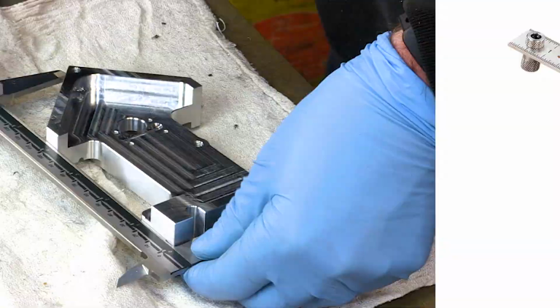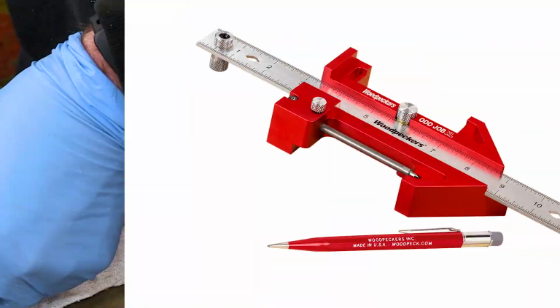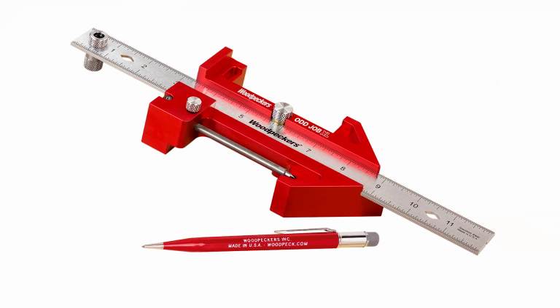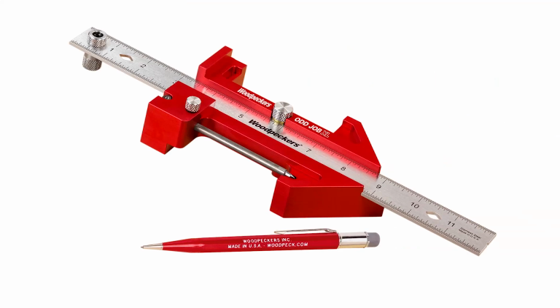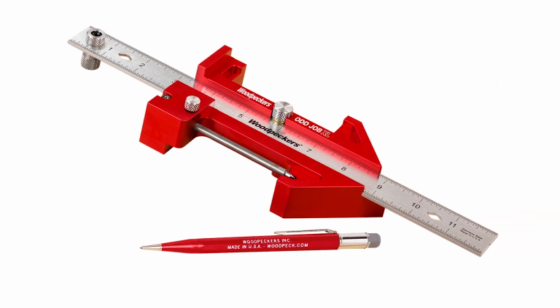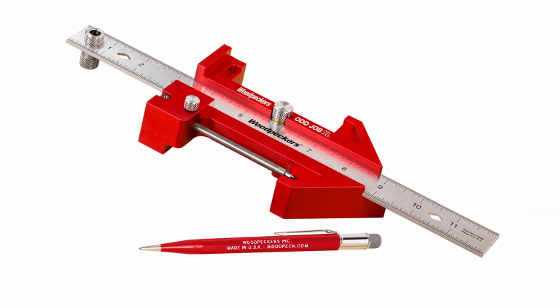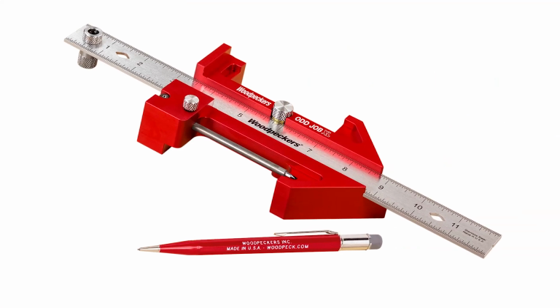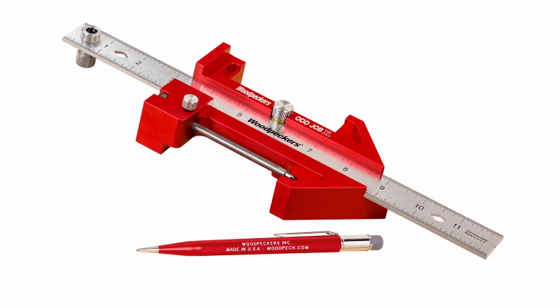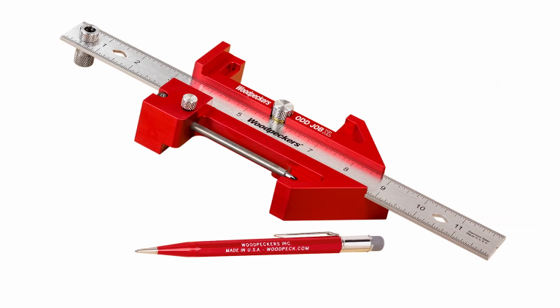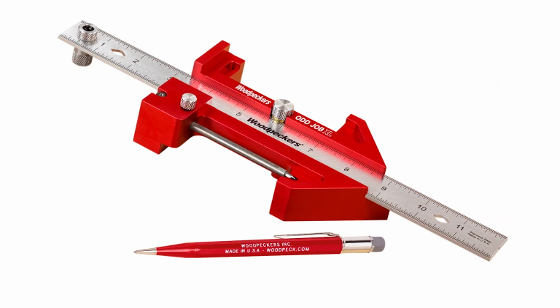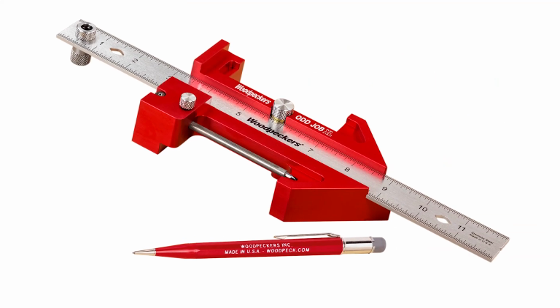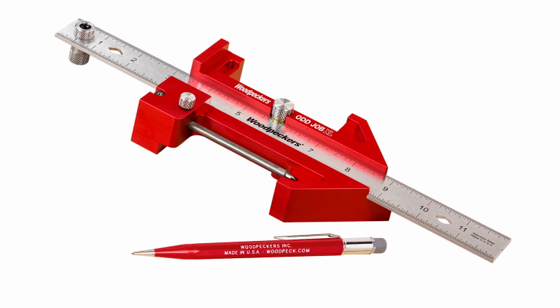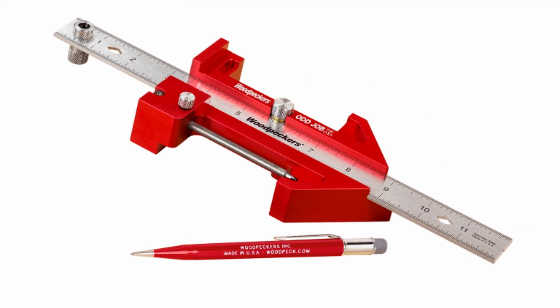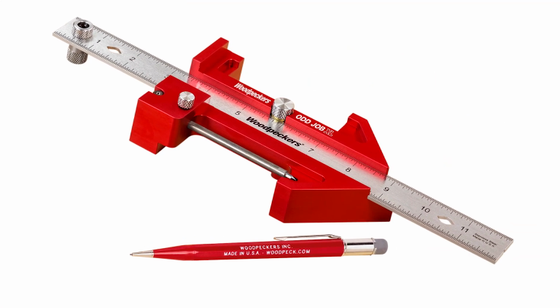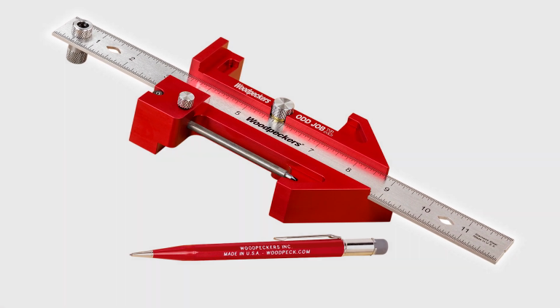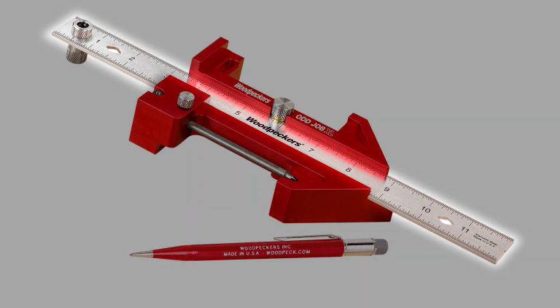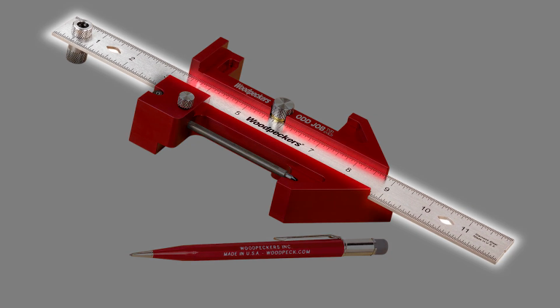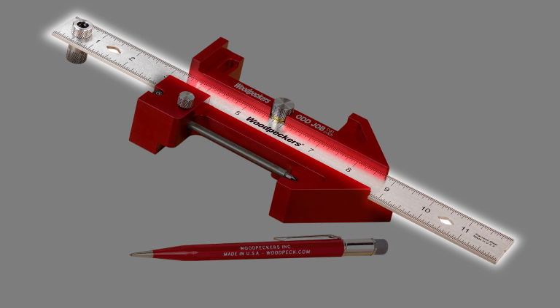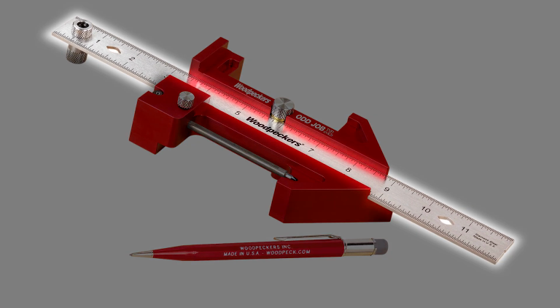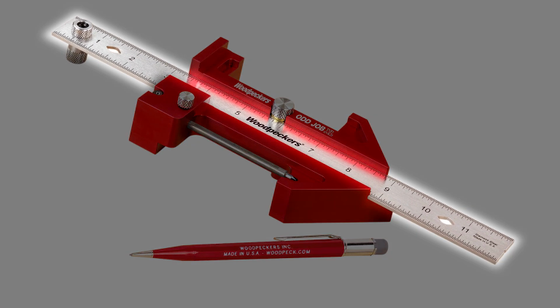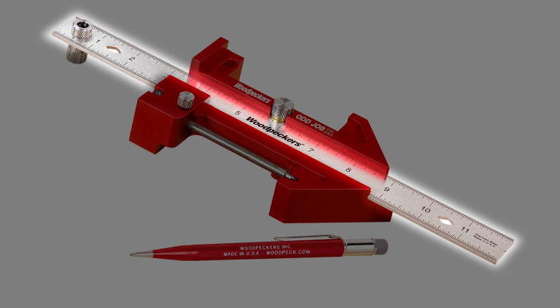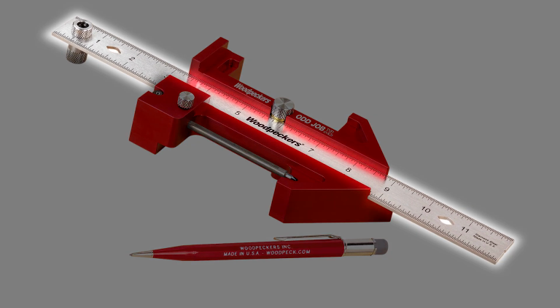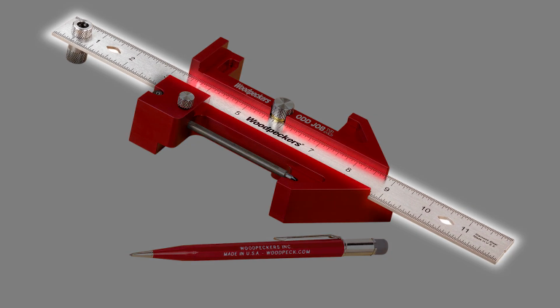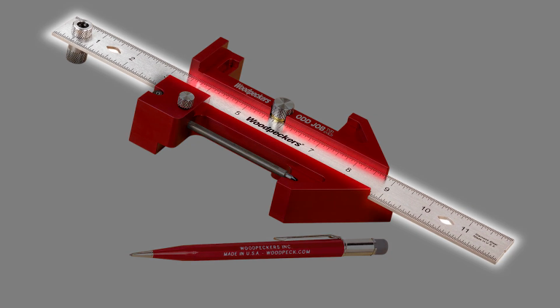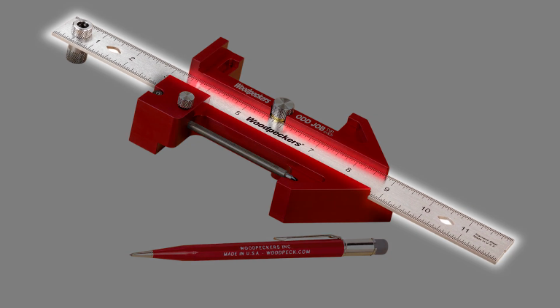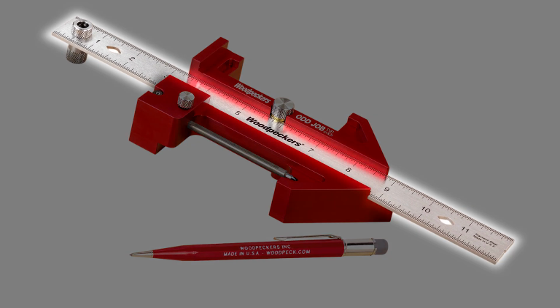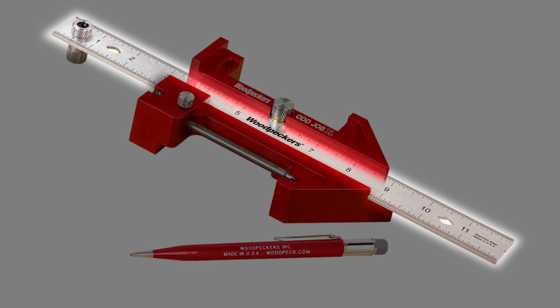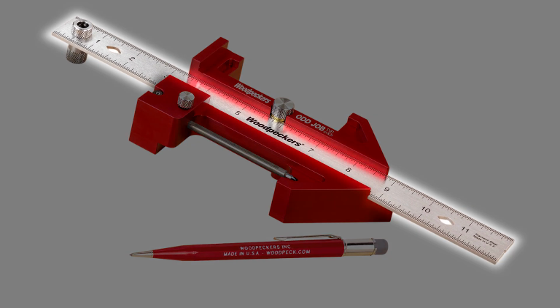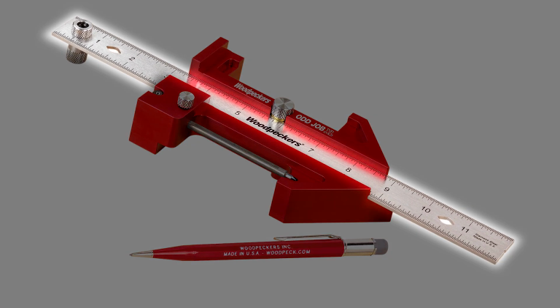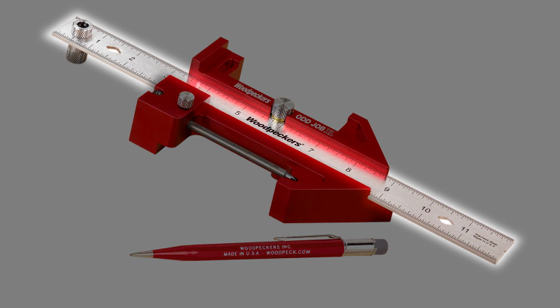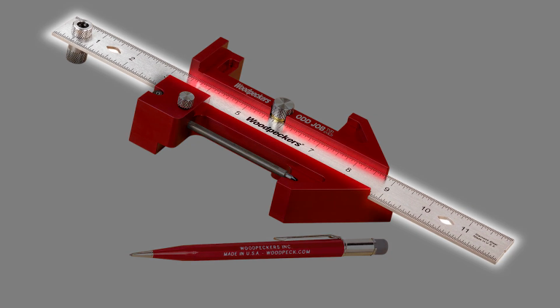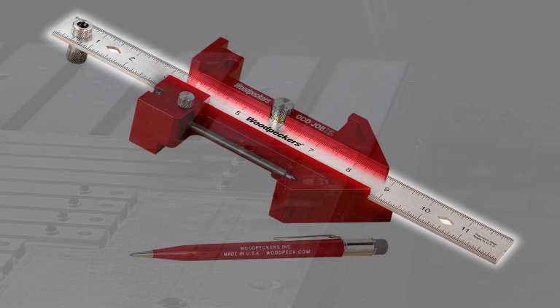On a second CNC mill, the rule is precision machined from stainless steel.